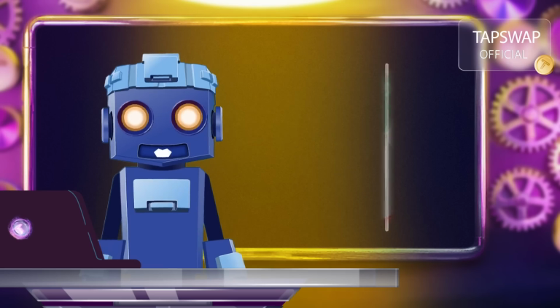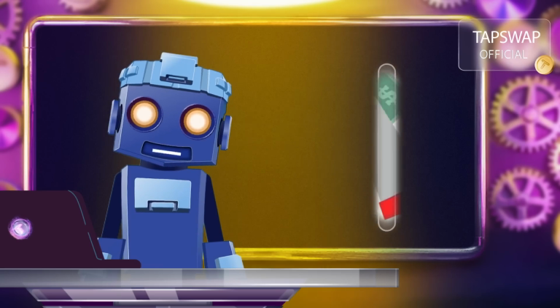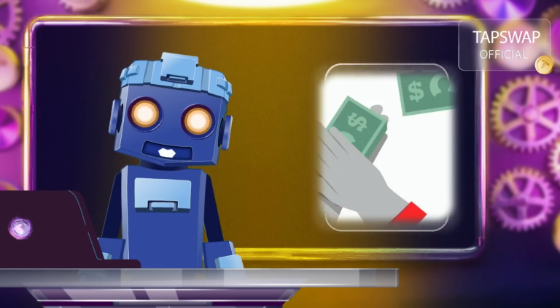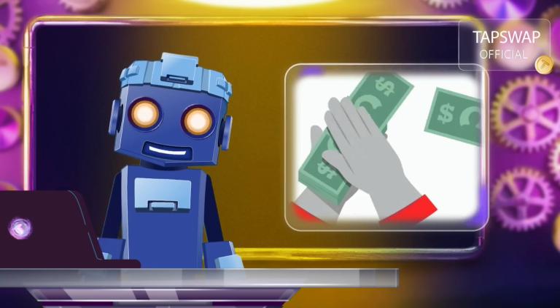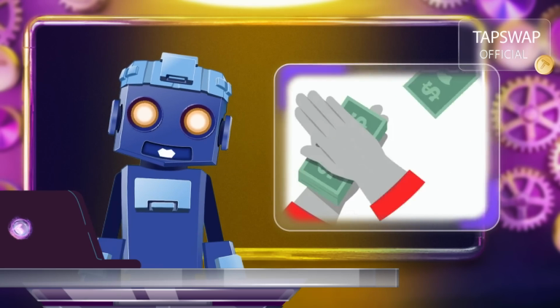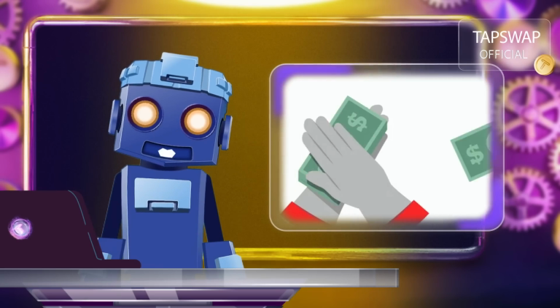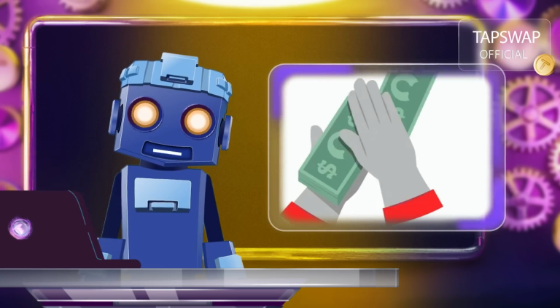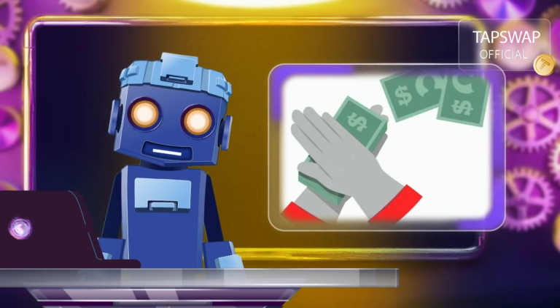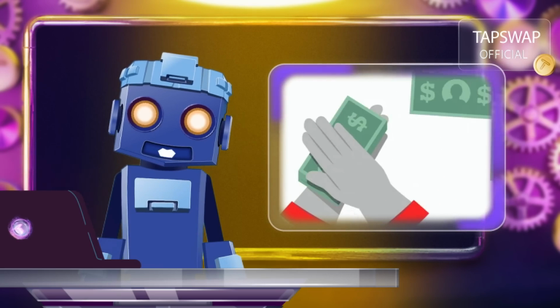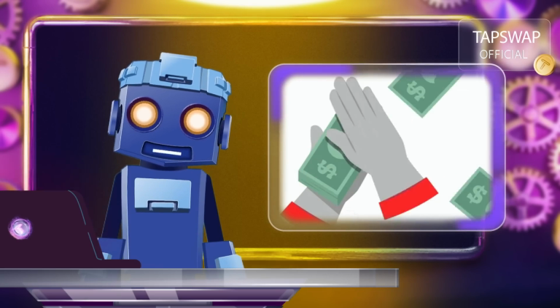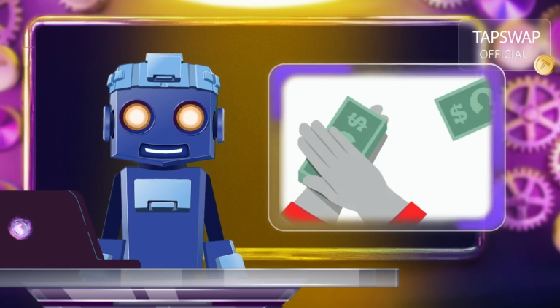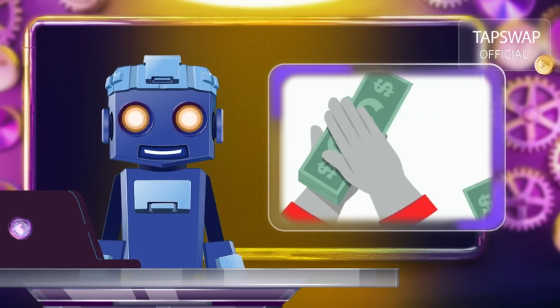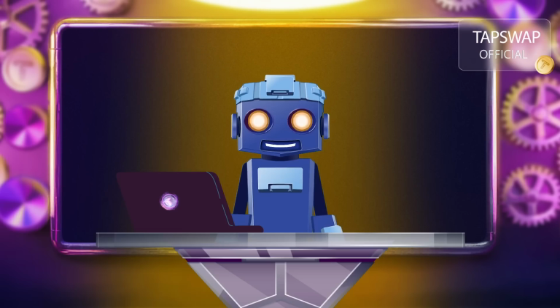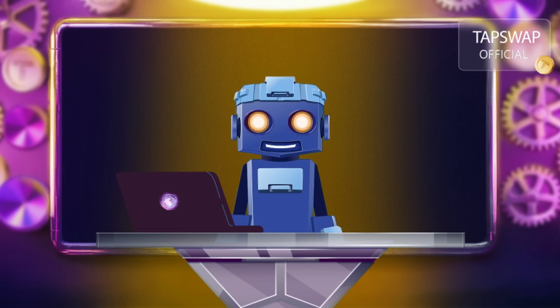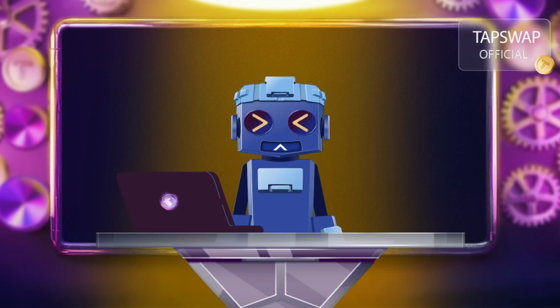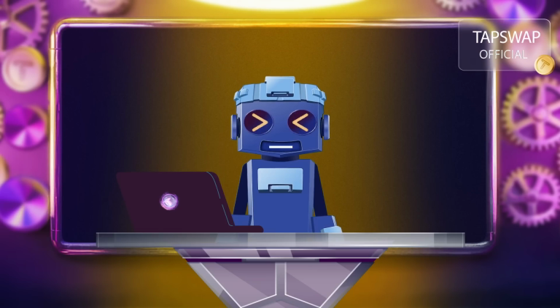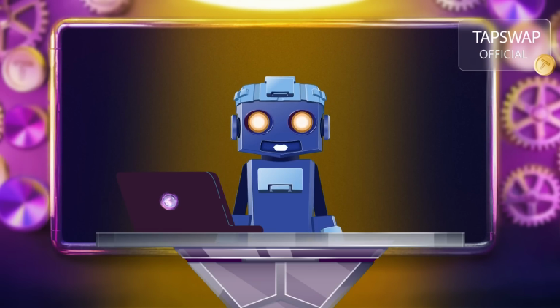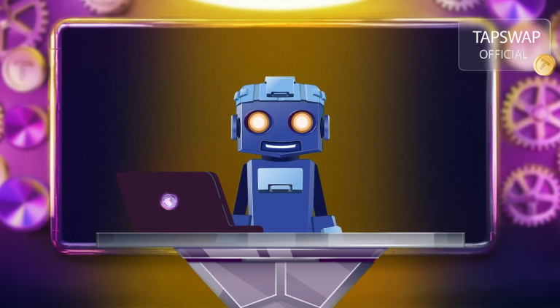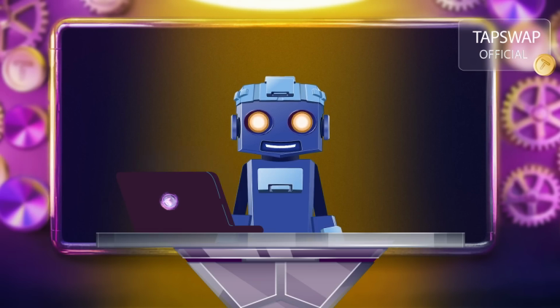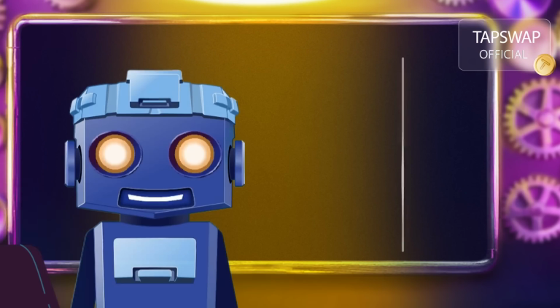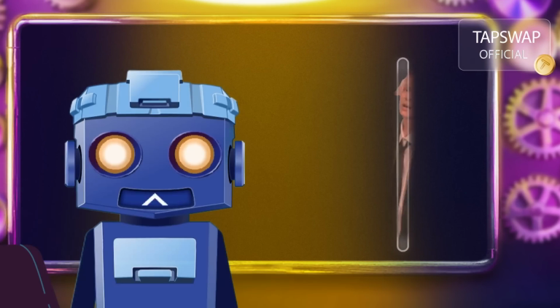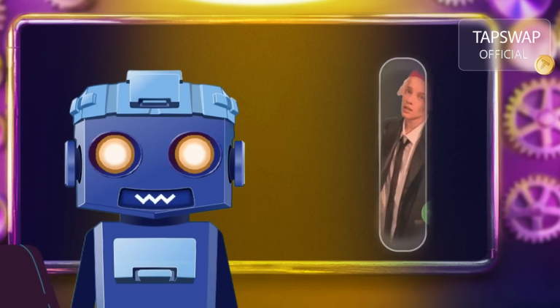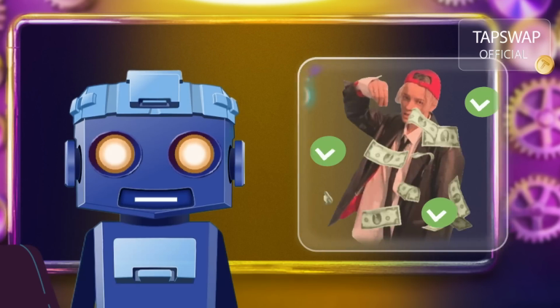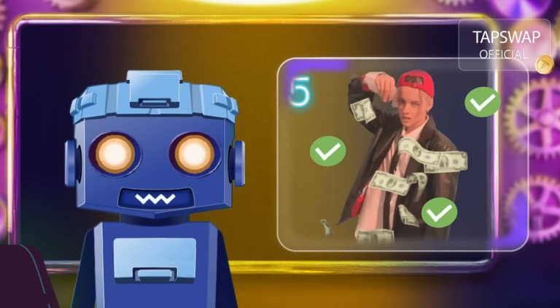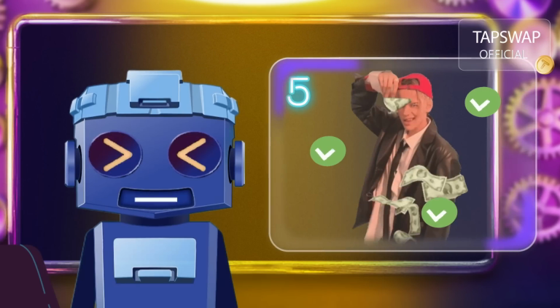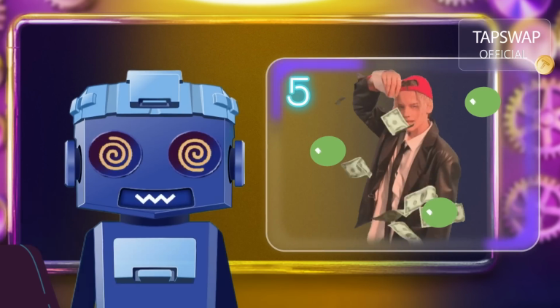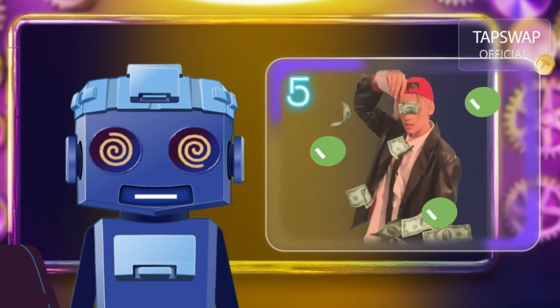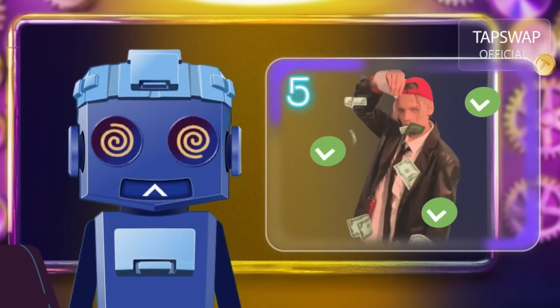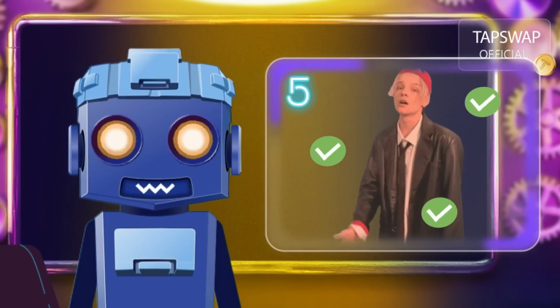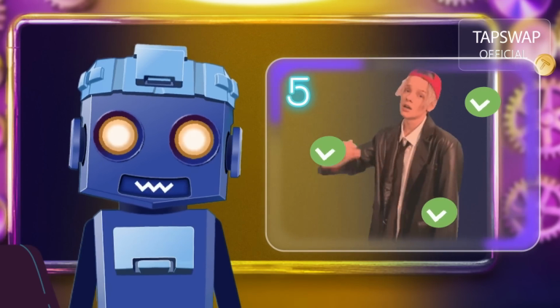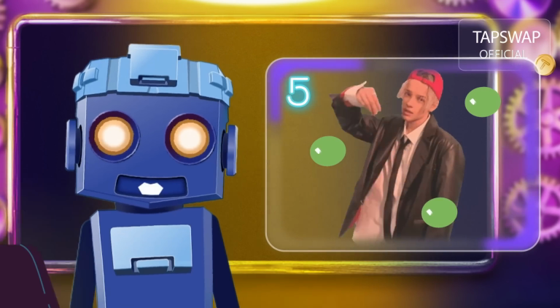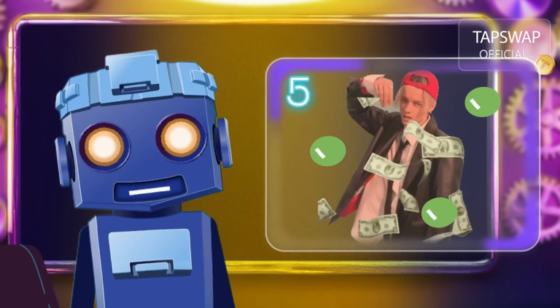It's used as money — imagine sending money as easily as sending an email.